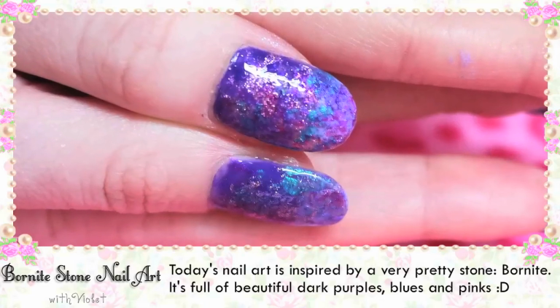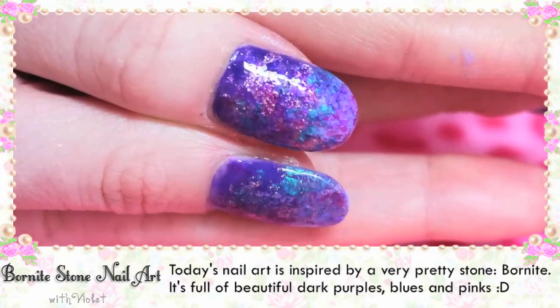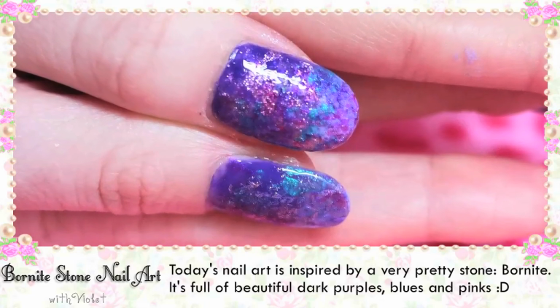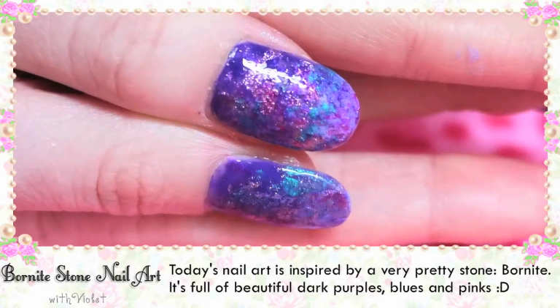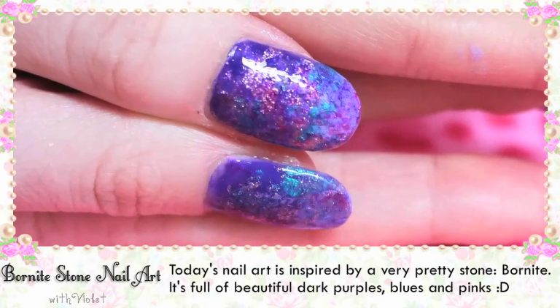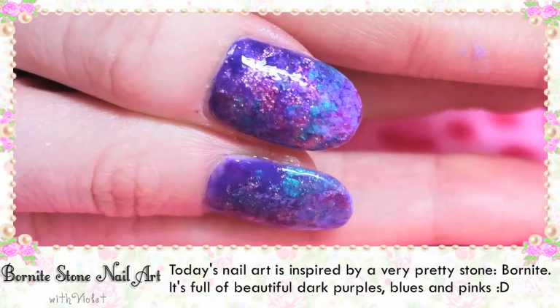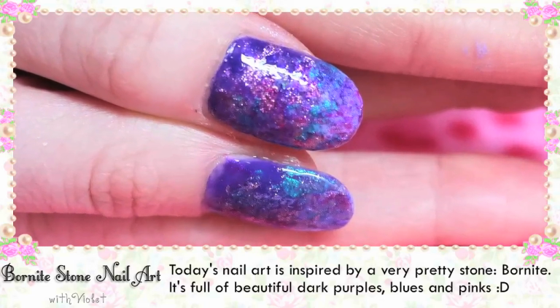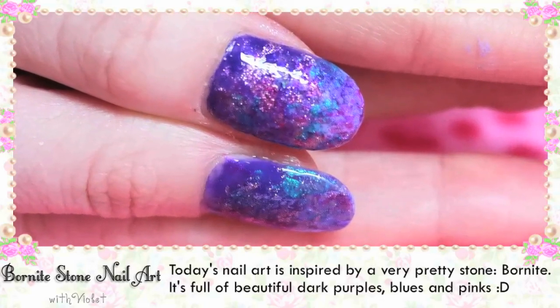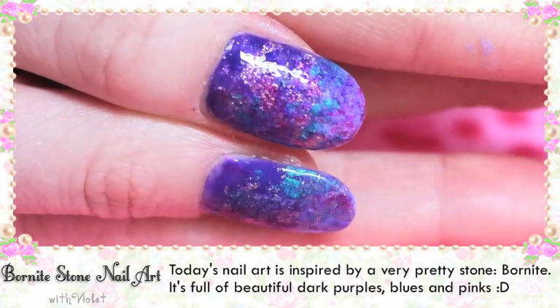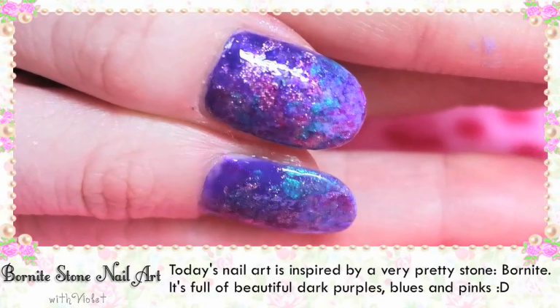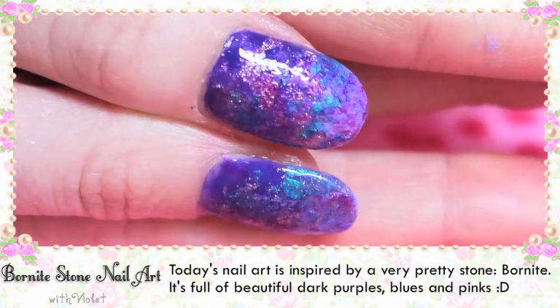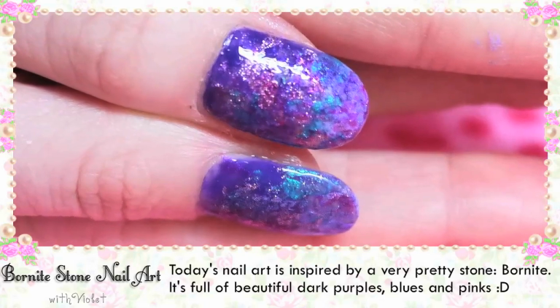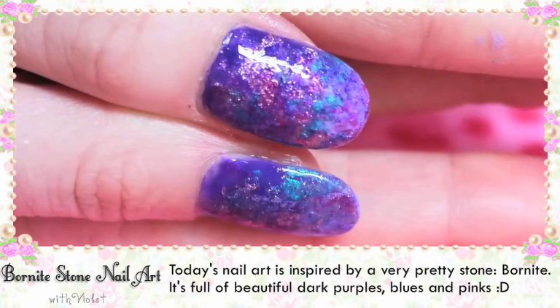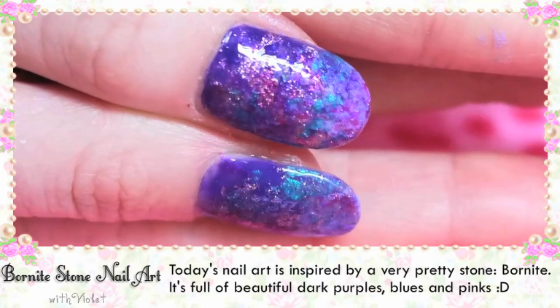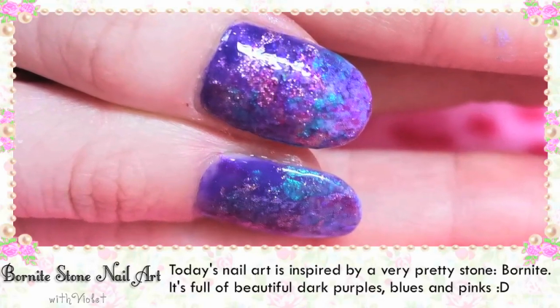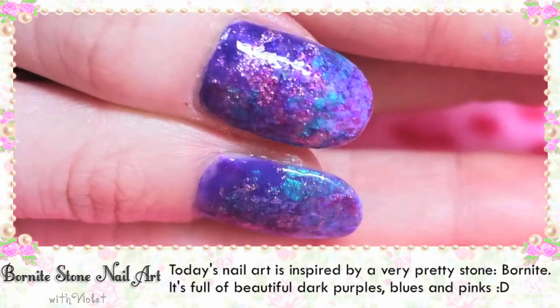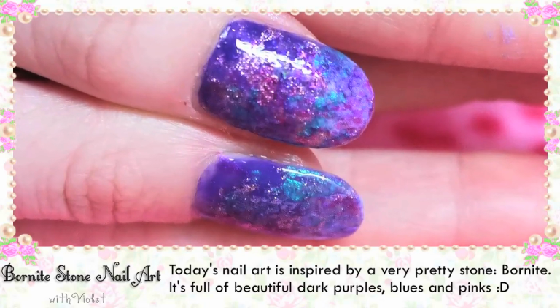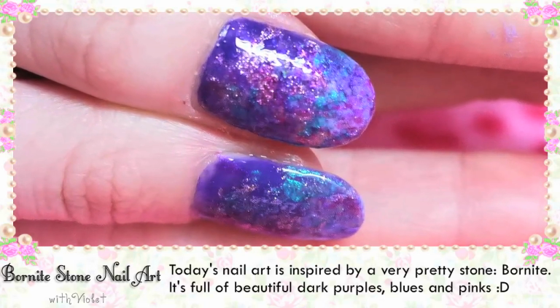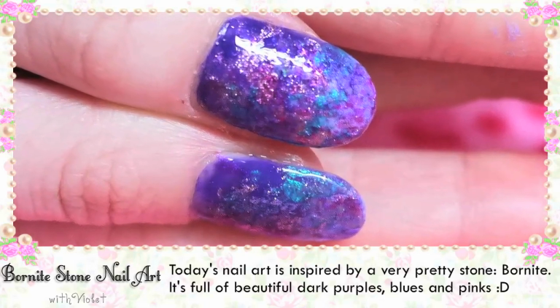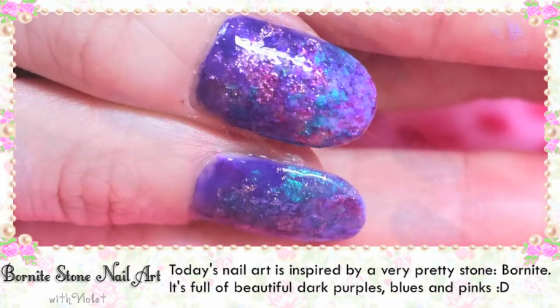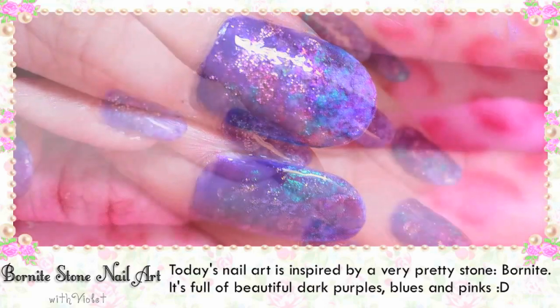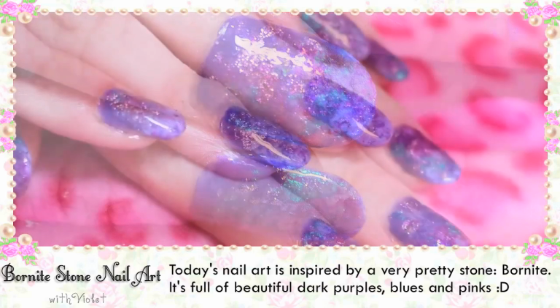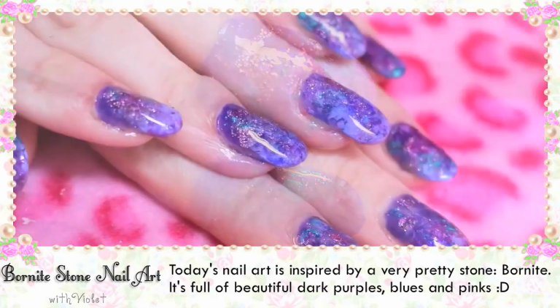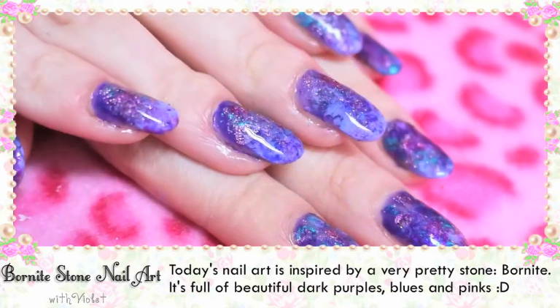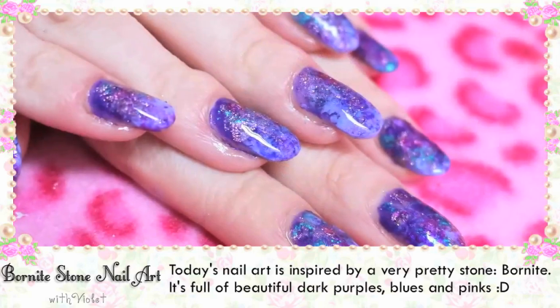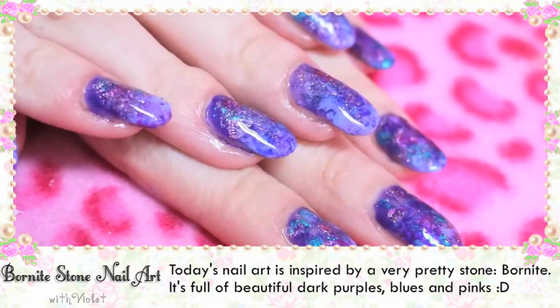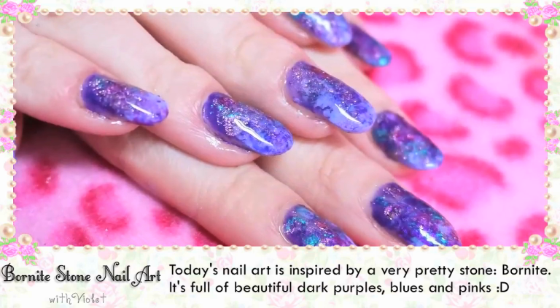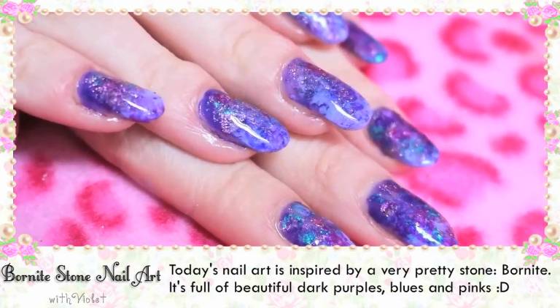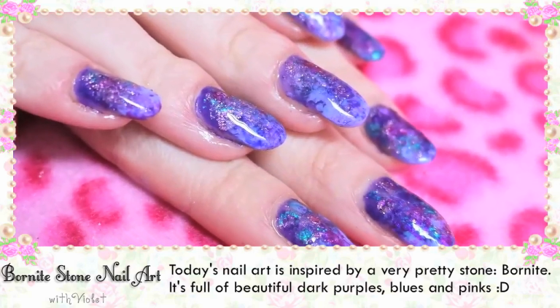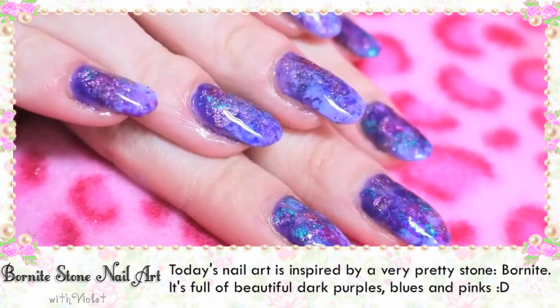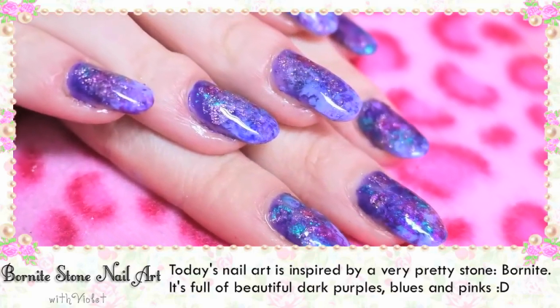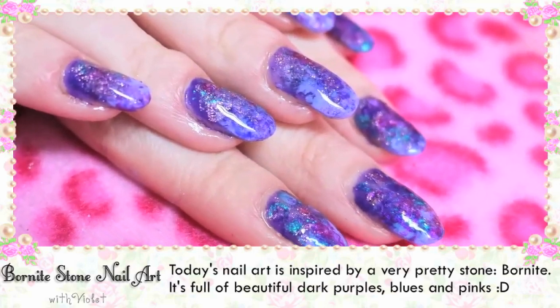Today's nail art is inspired by a very pretty stone, Bornite. I'm probably pronouncing that wrong. It's full of beautiful dark purples, blues and pinks.